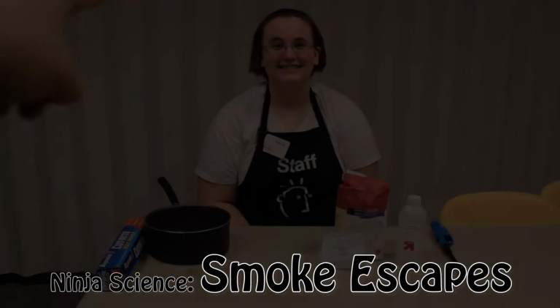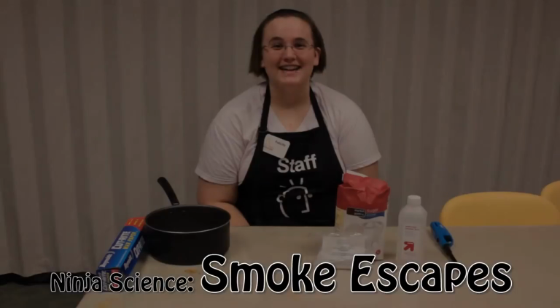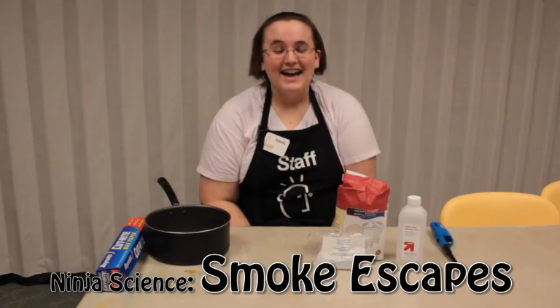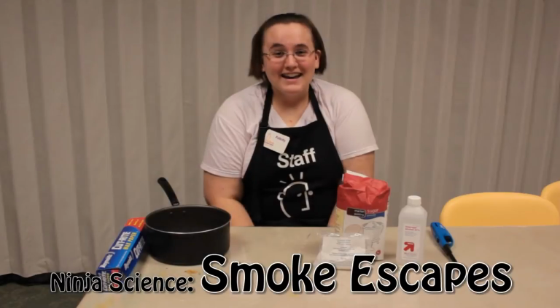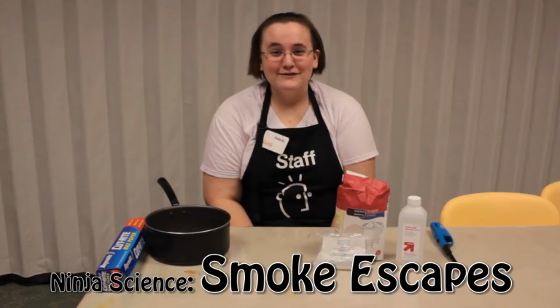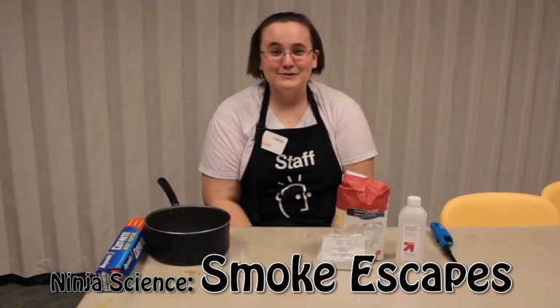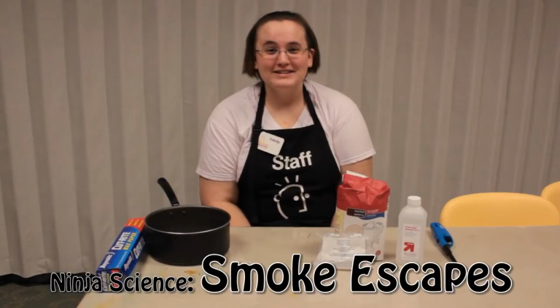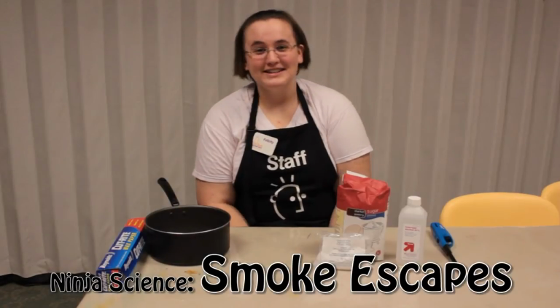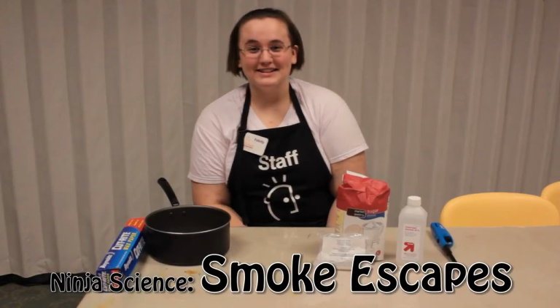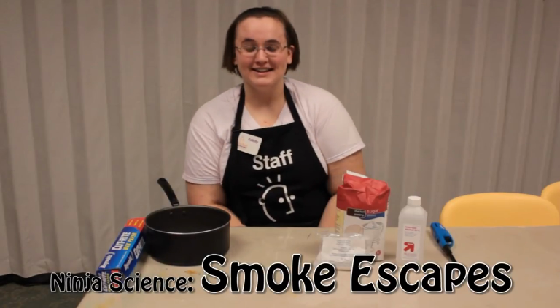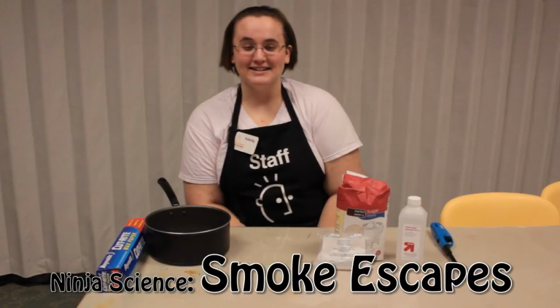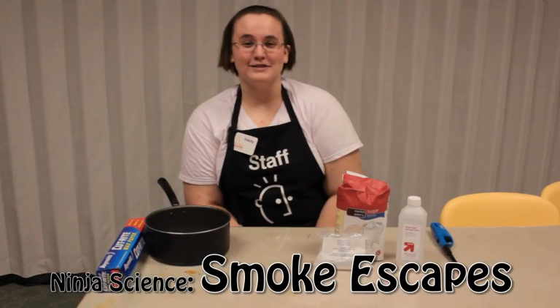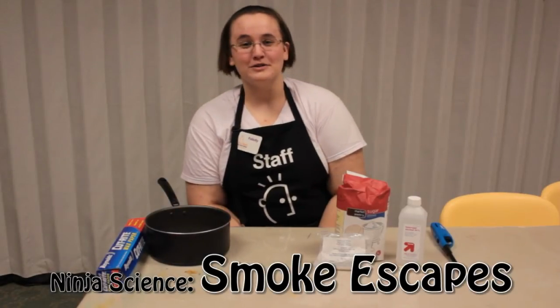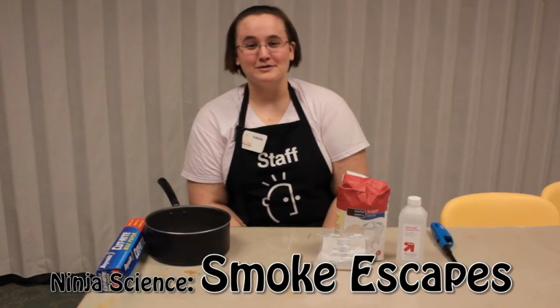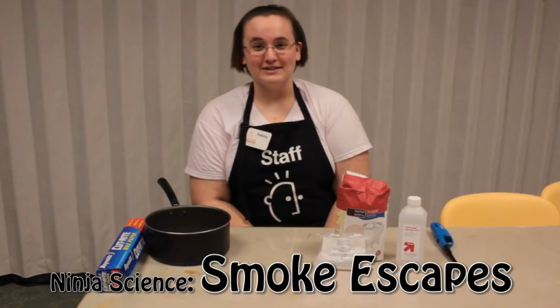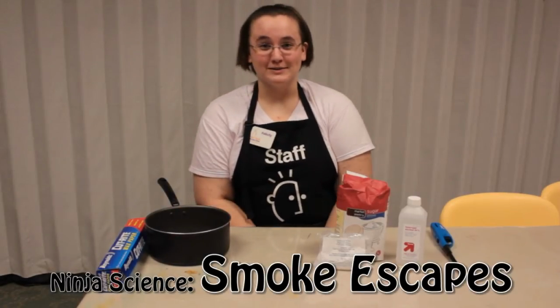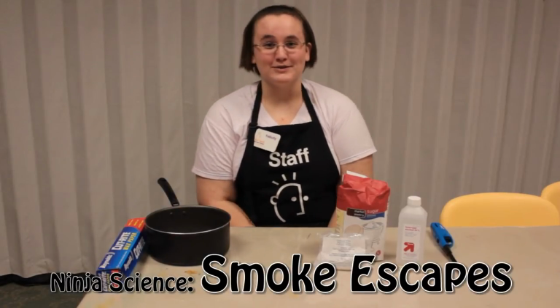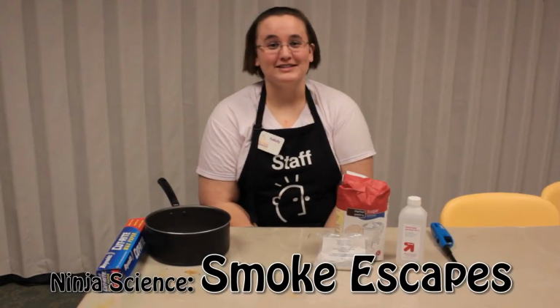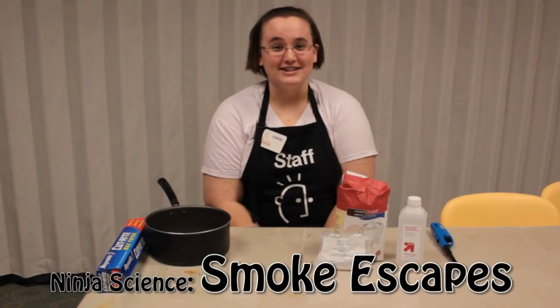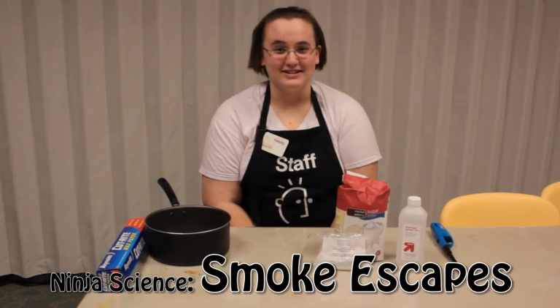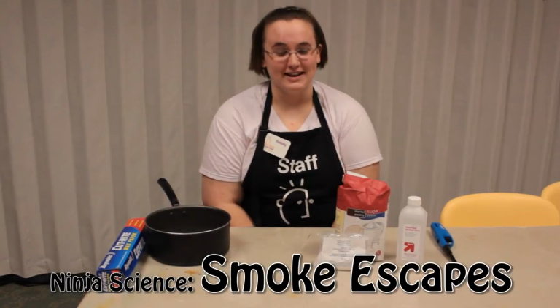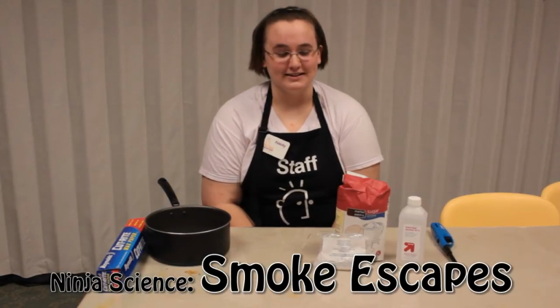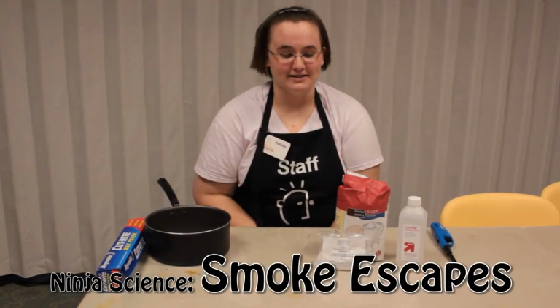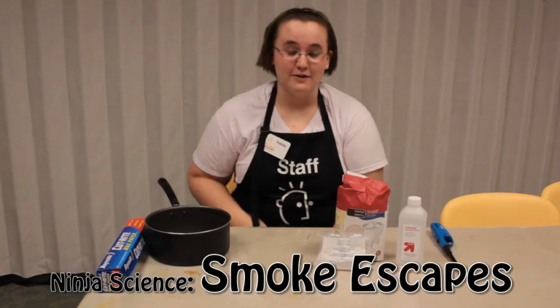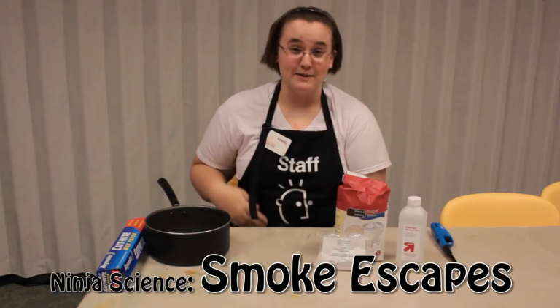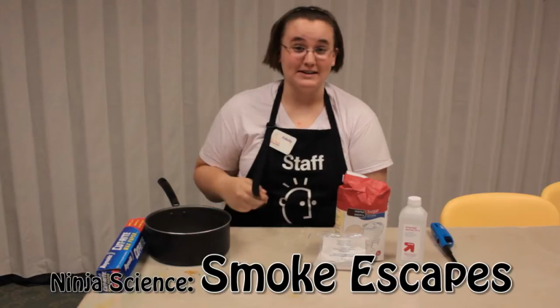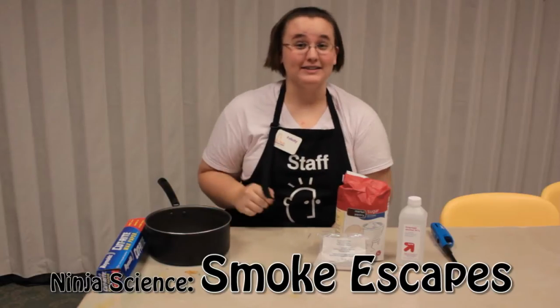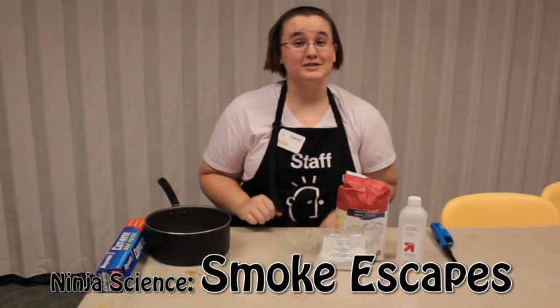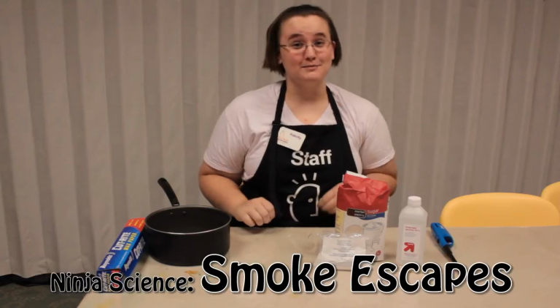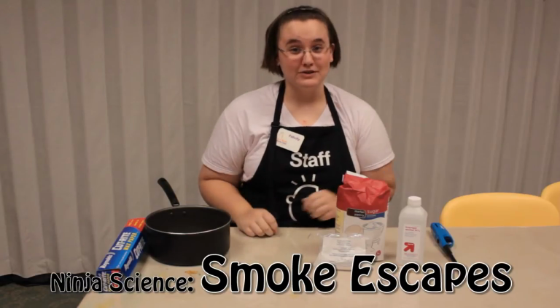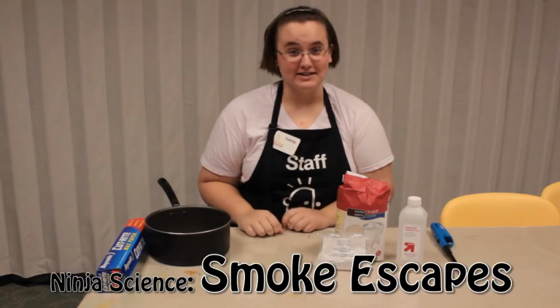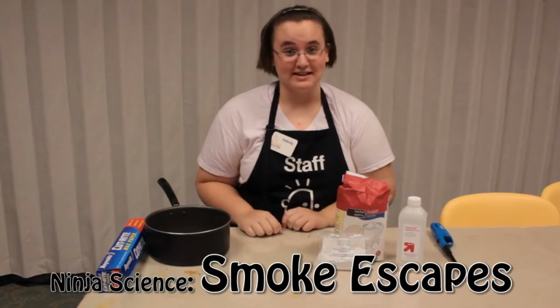Hi everyone! Today at SciTech we're going to be exploring ninja science by making smoke escapes.